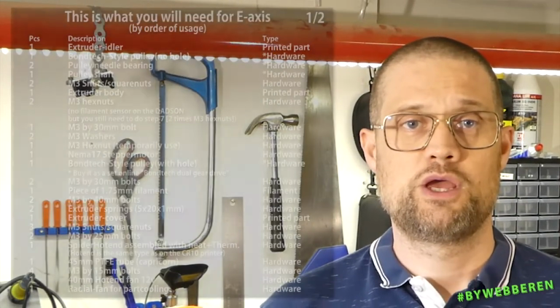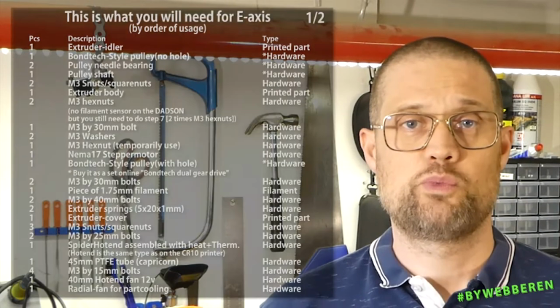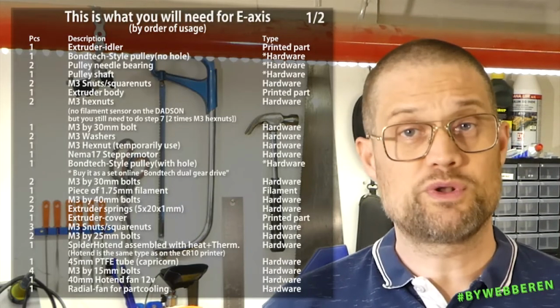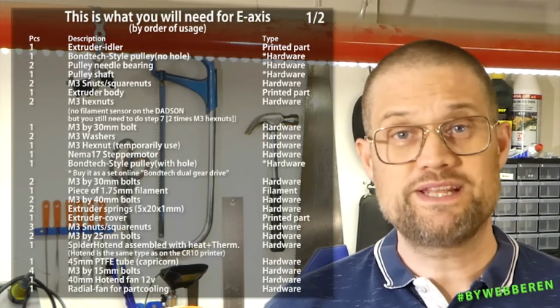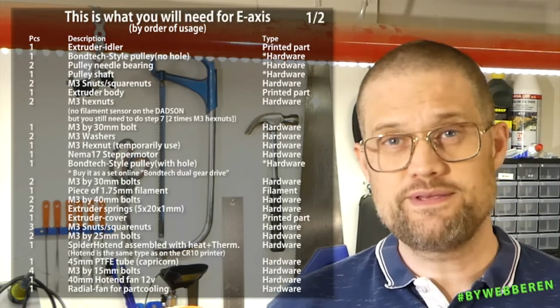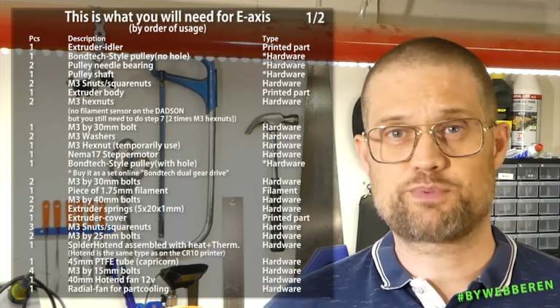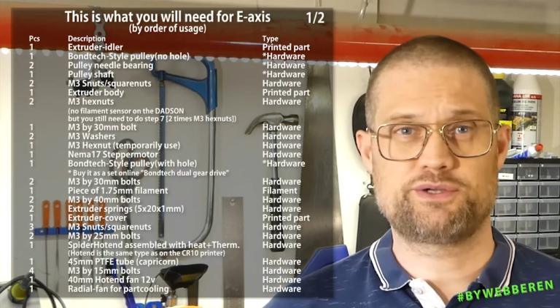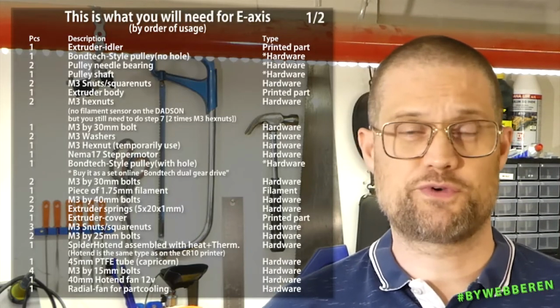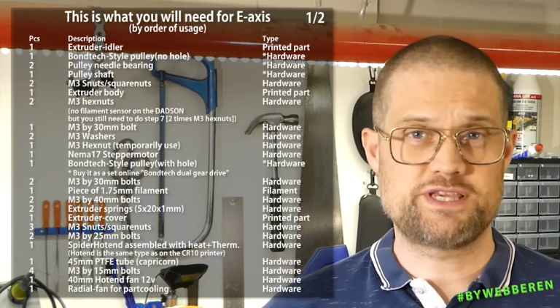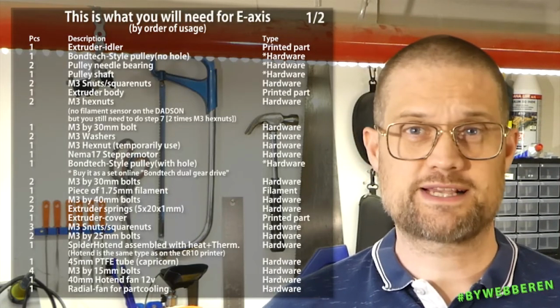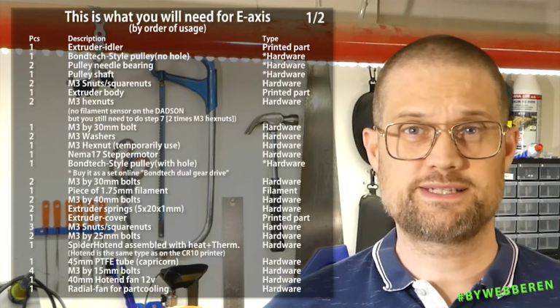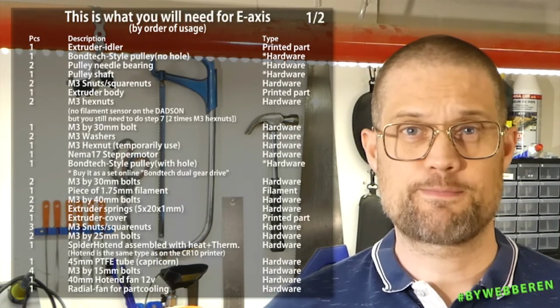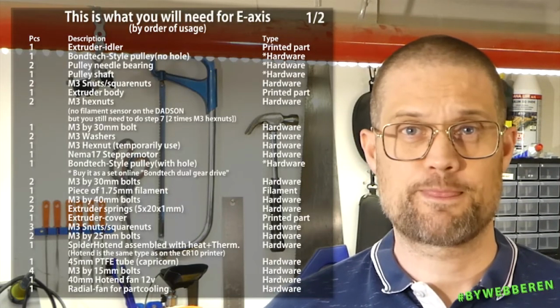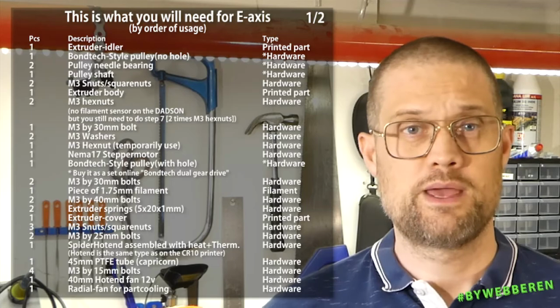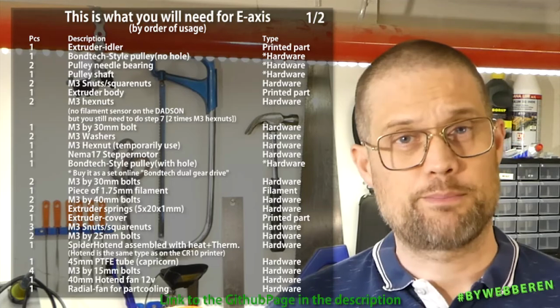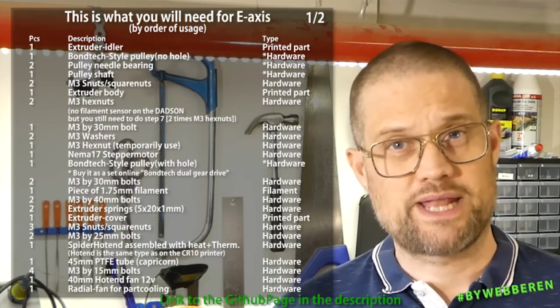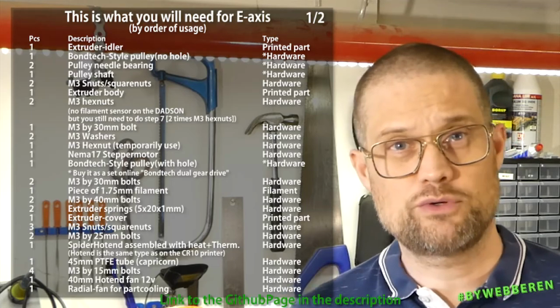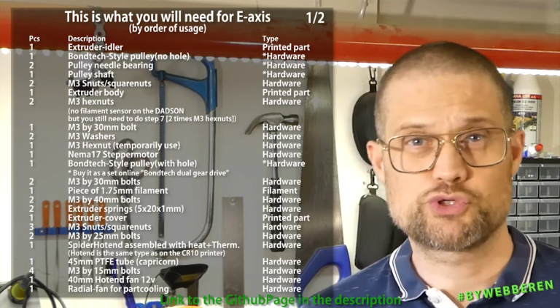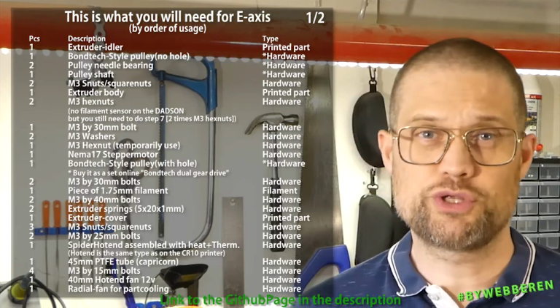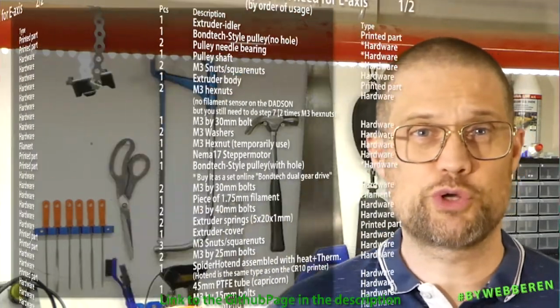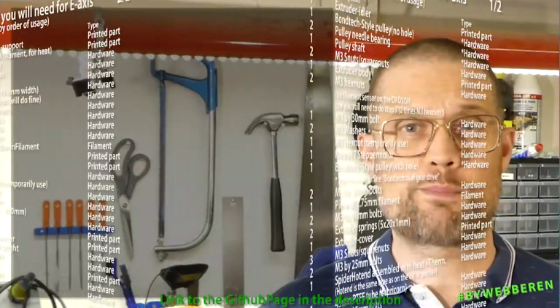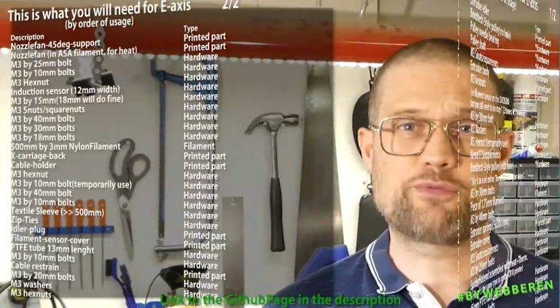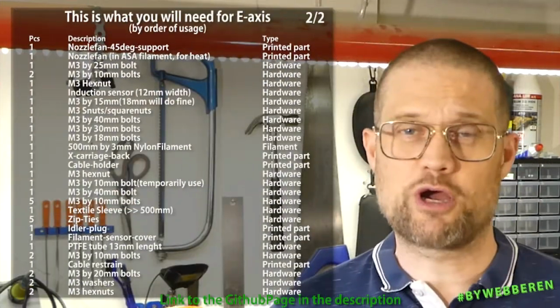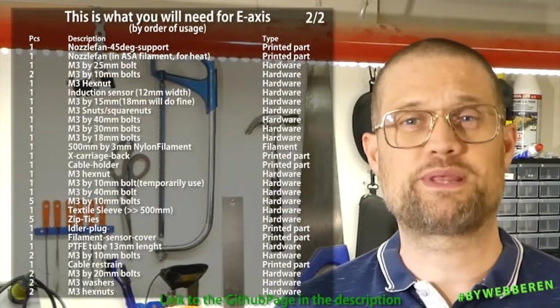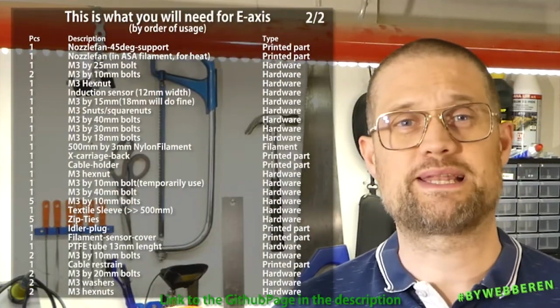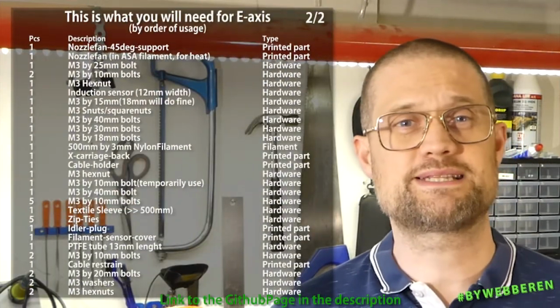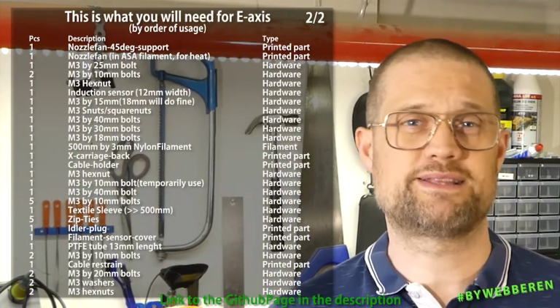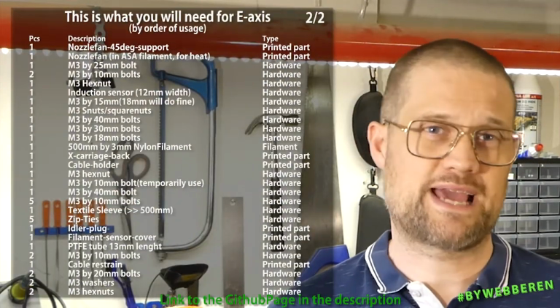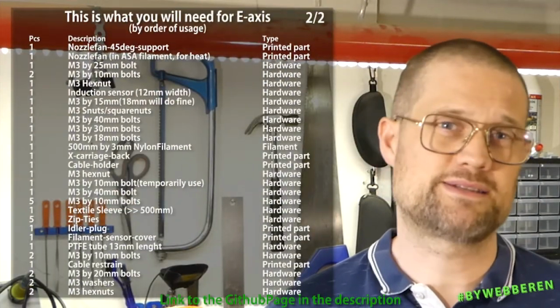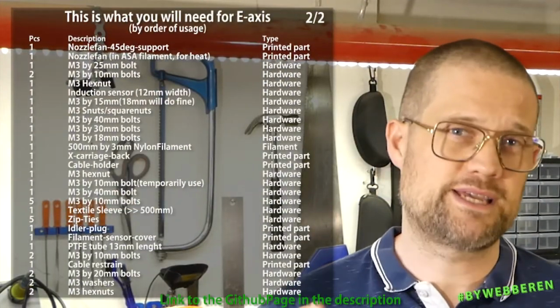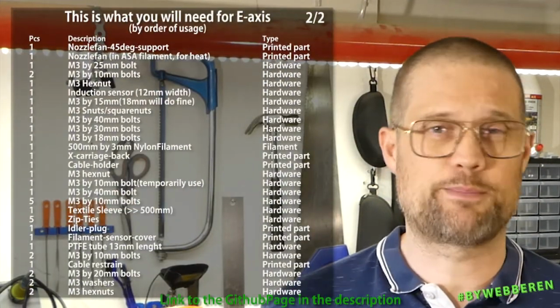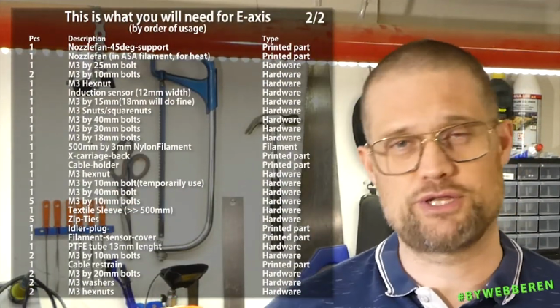We will need these parts for the E axis. By now, surely you know about the updated list on the Datsun GitHub page.